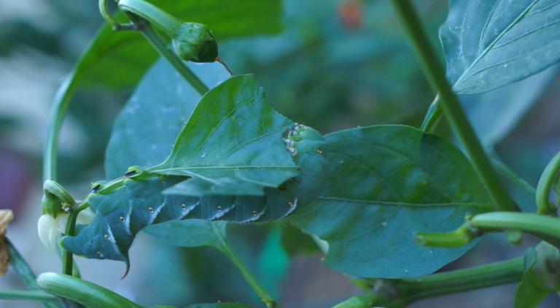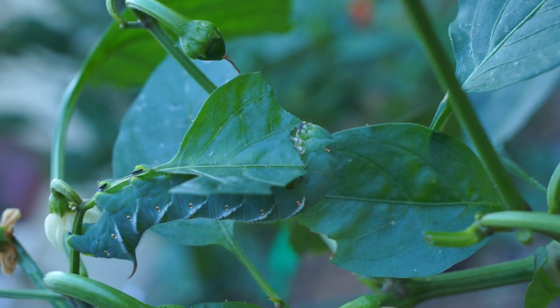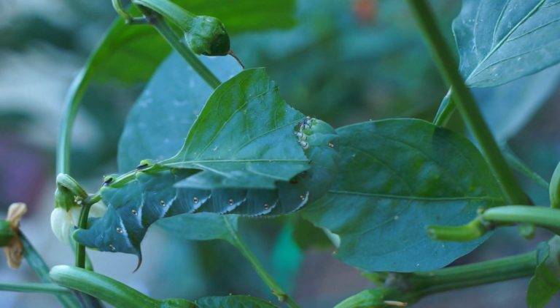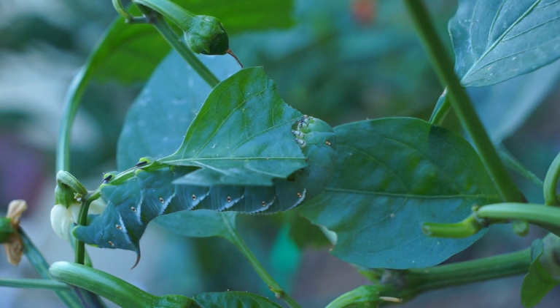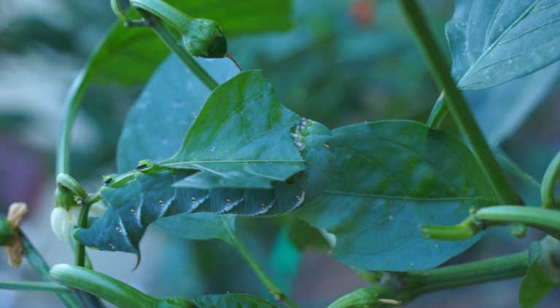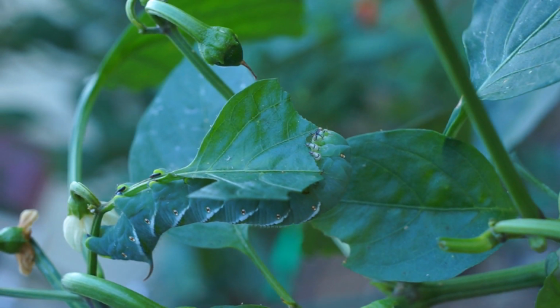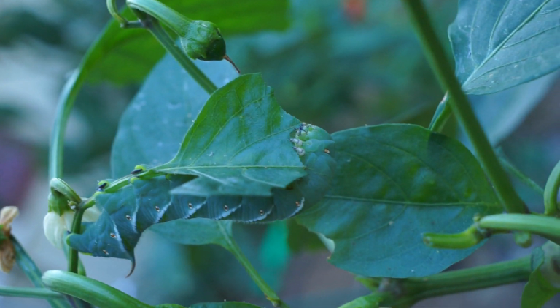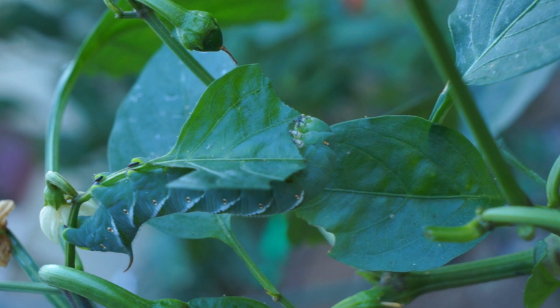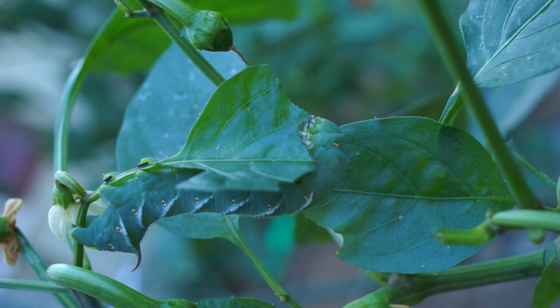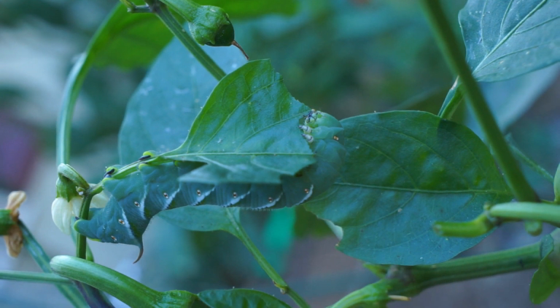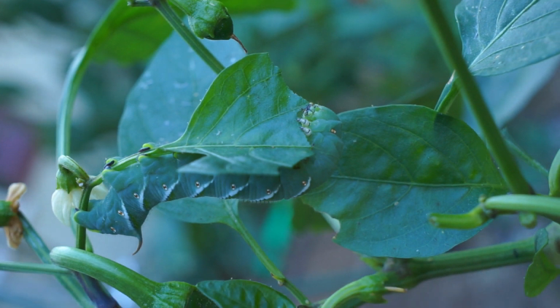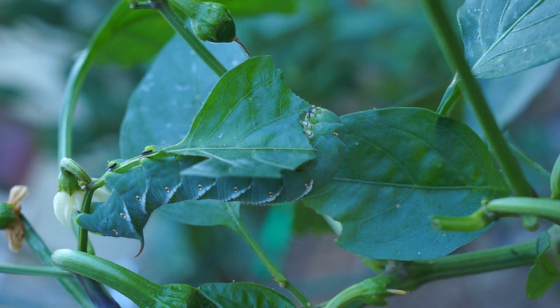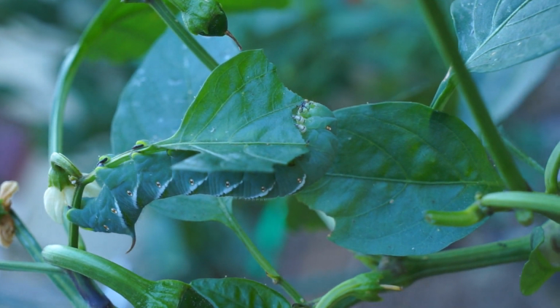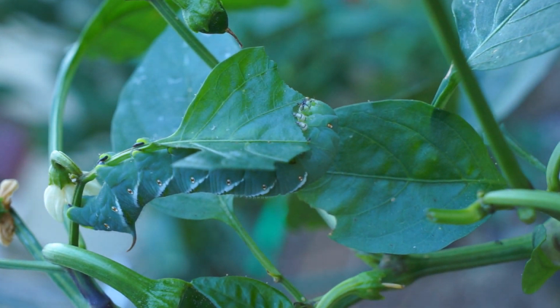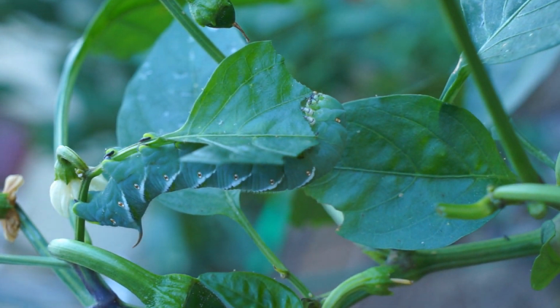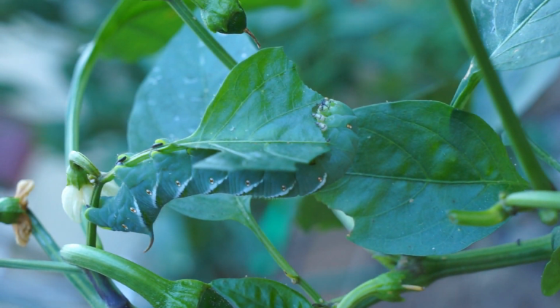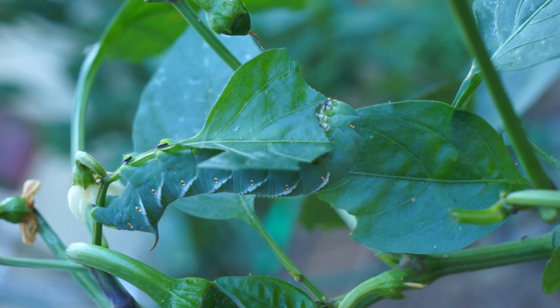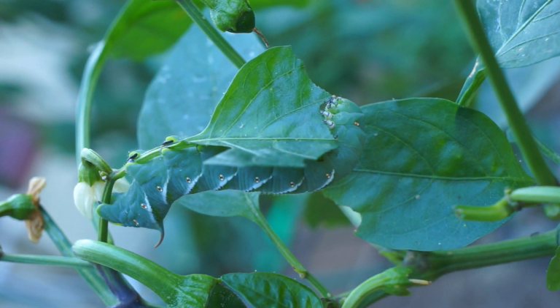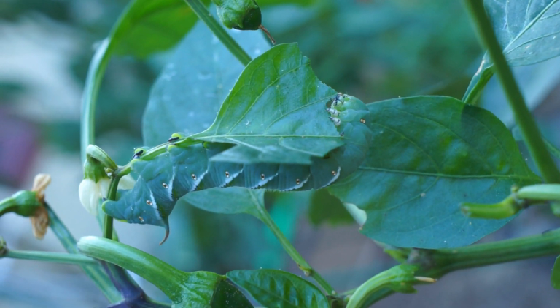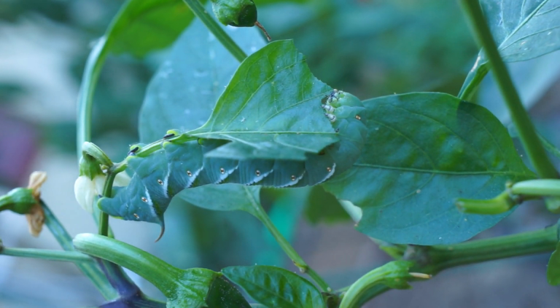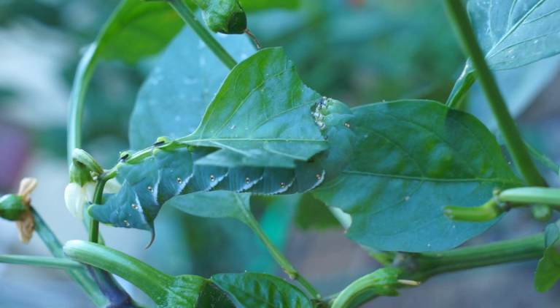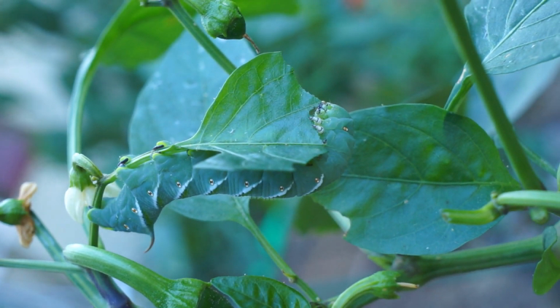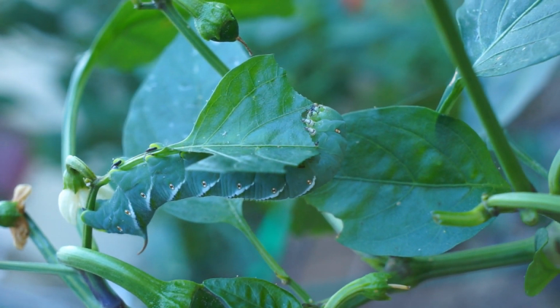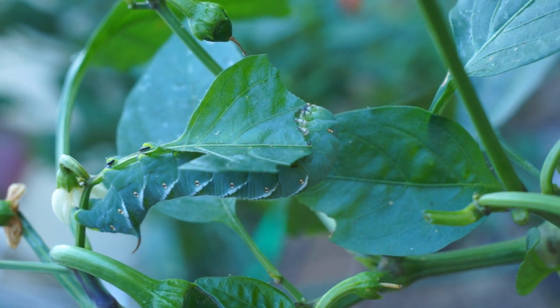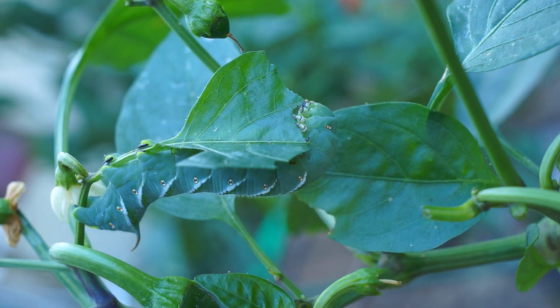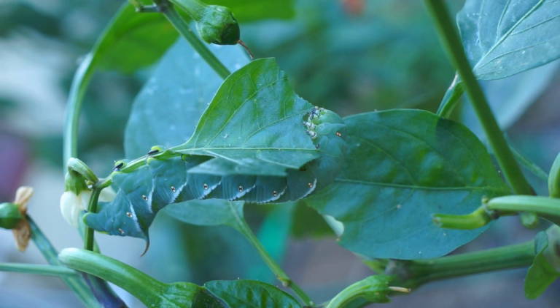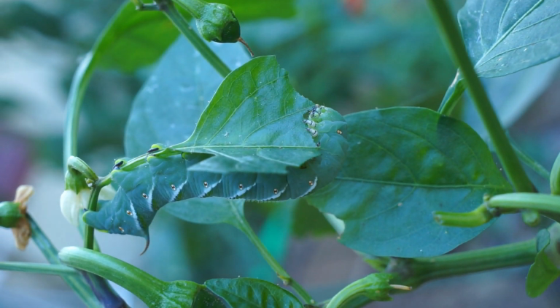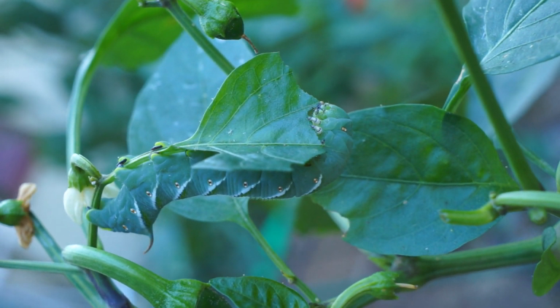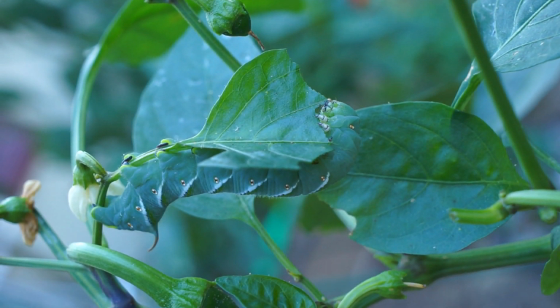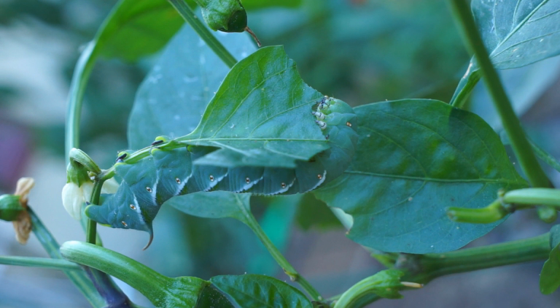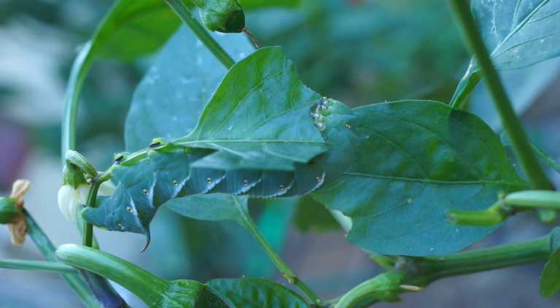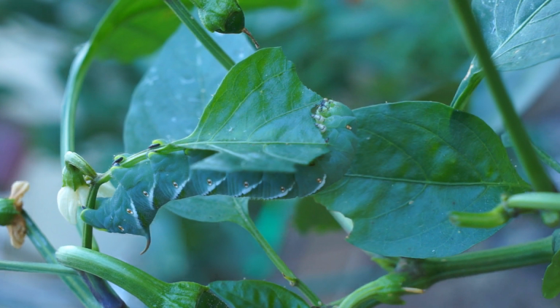This is what larvae do when they sense danger: they freeze and they're hoping their camouflage protects them.